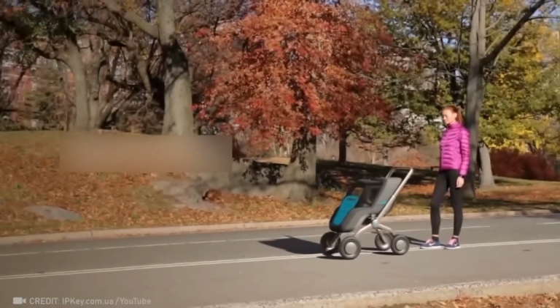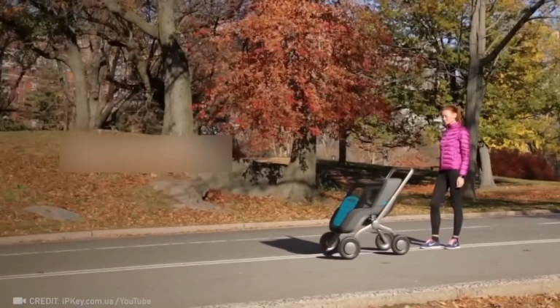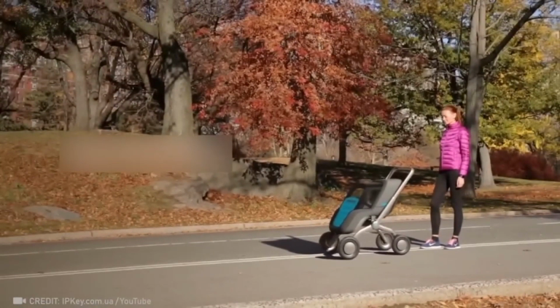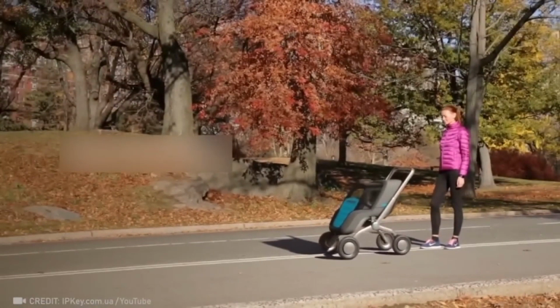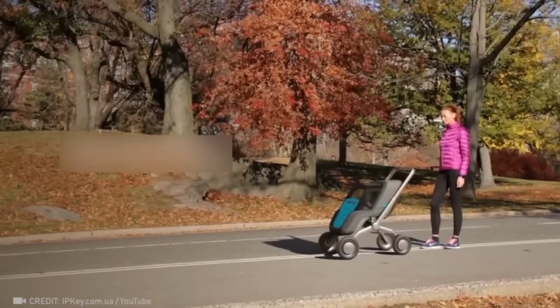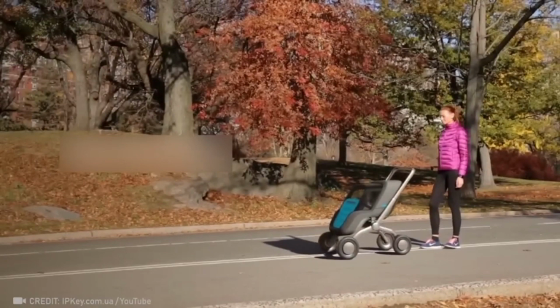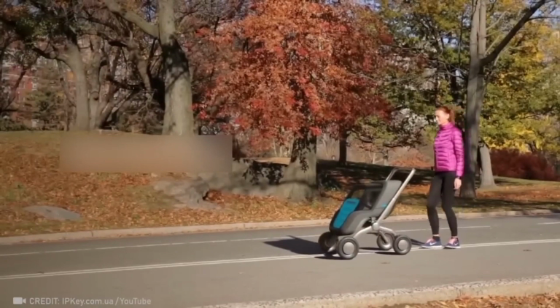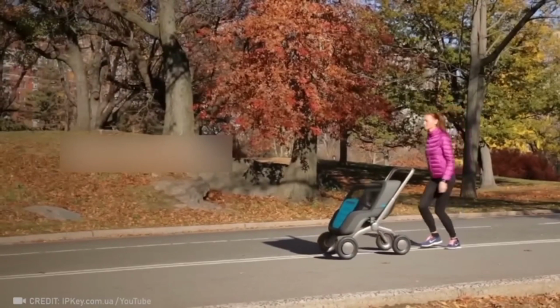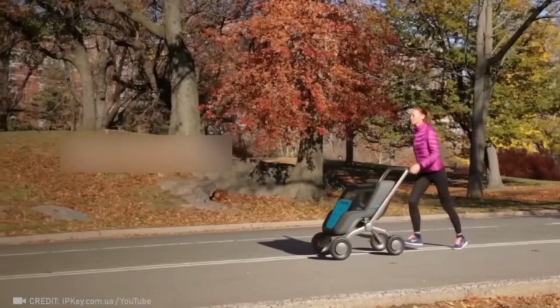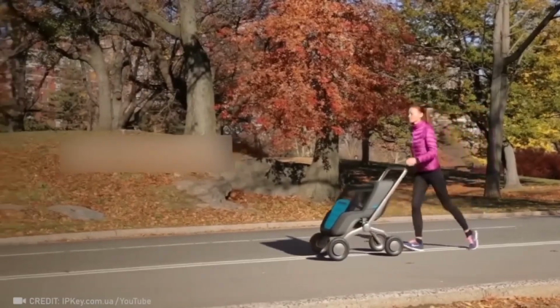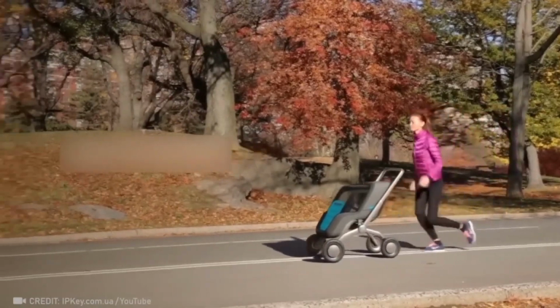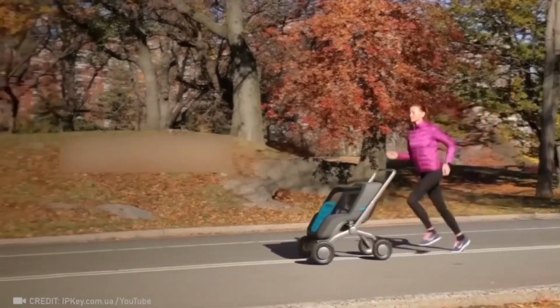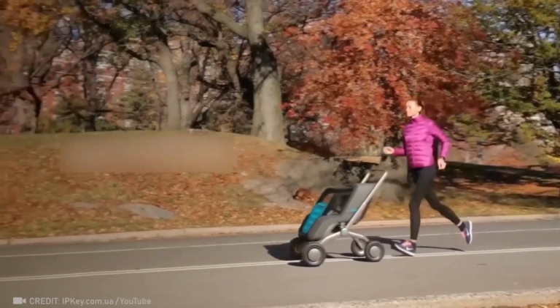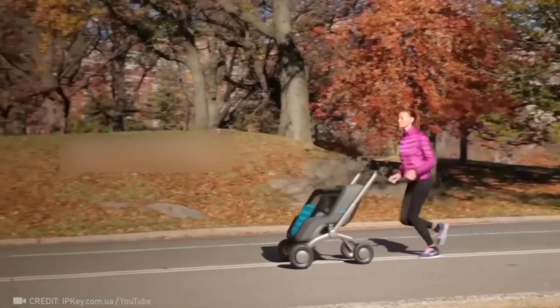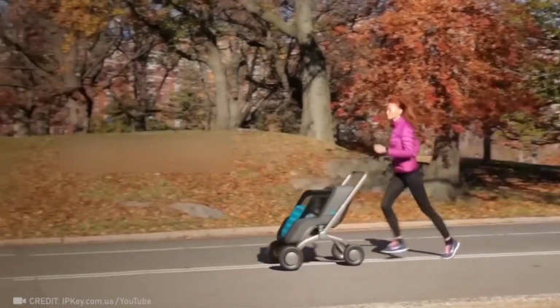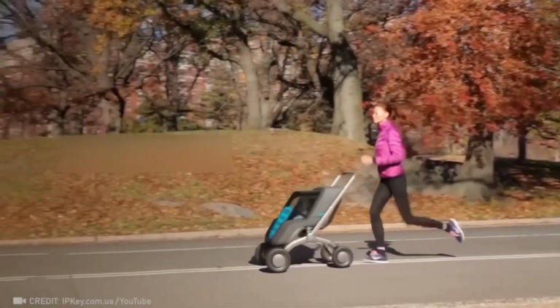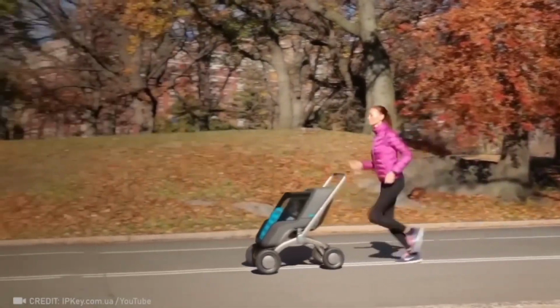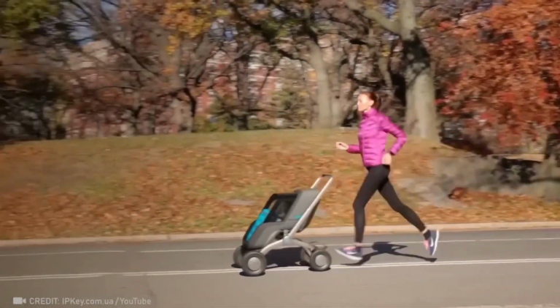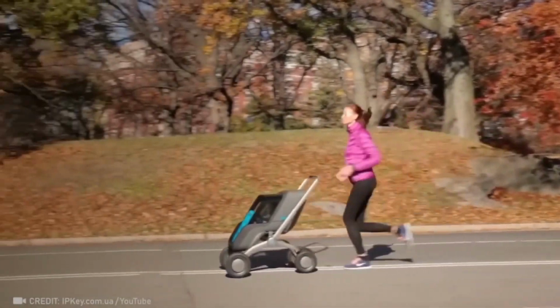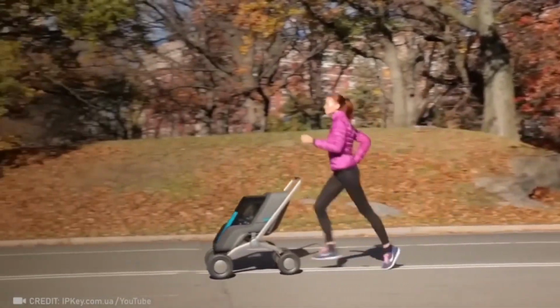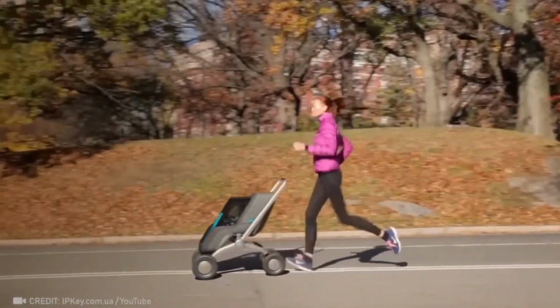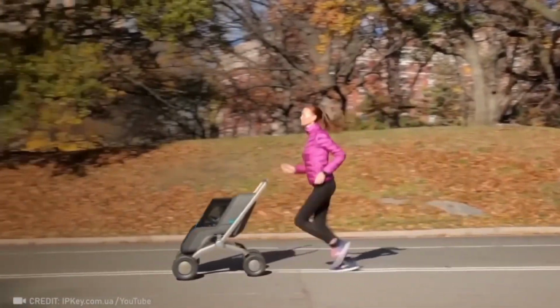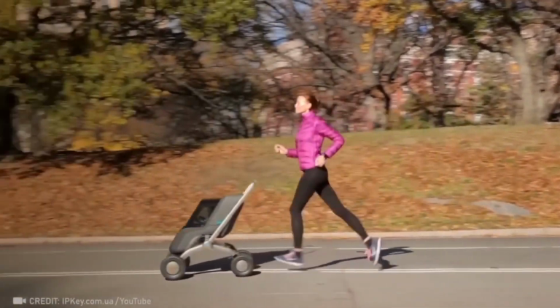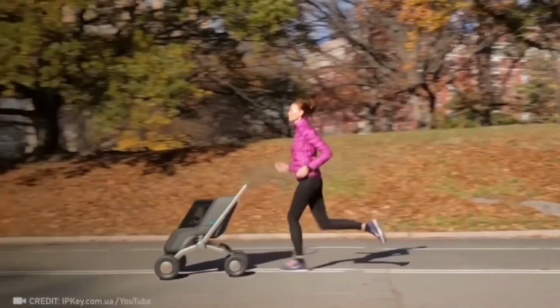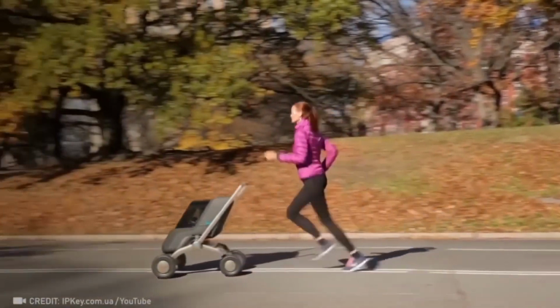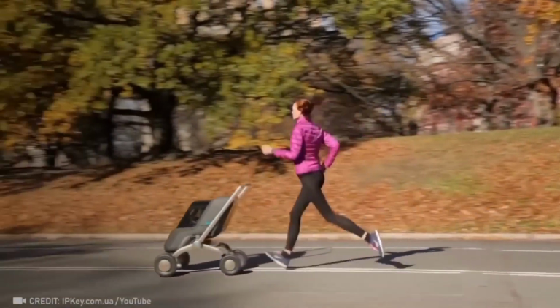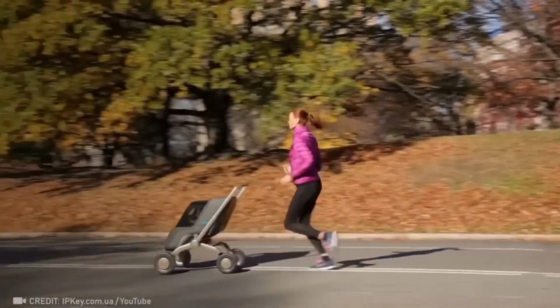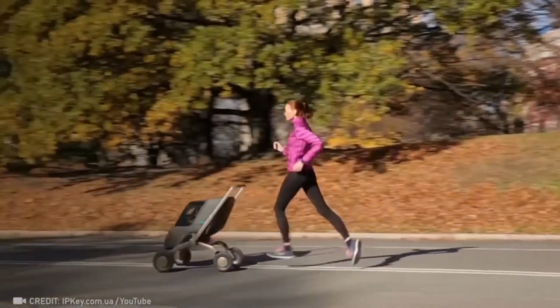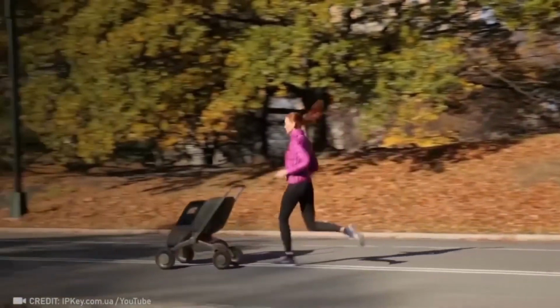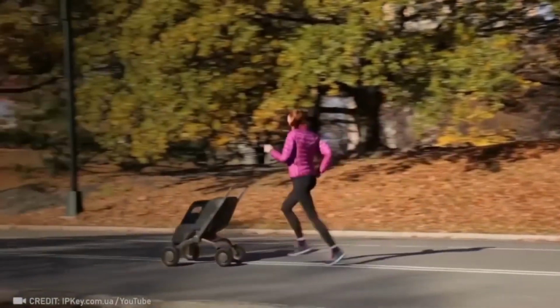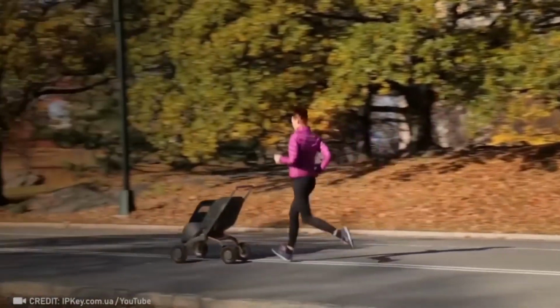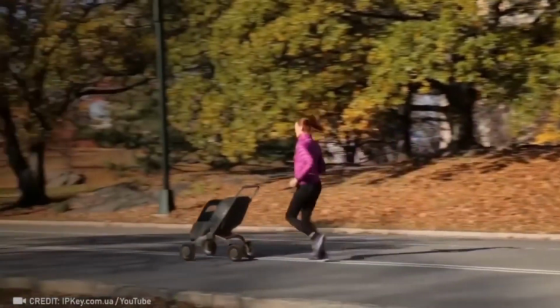Step into the future with the first smart baby stroller. It's self-driving and even regulates temperature.